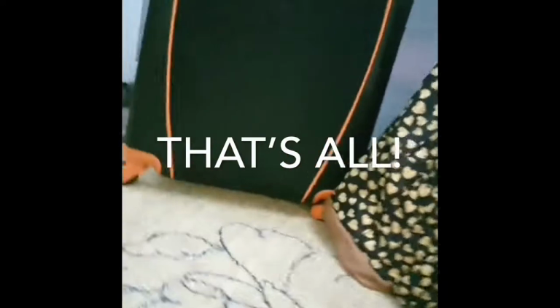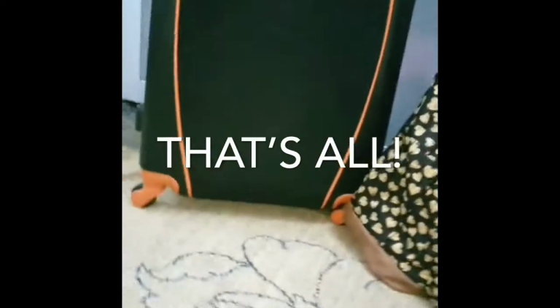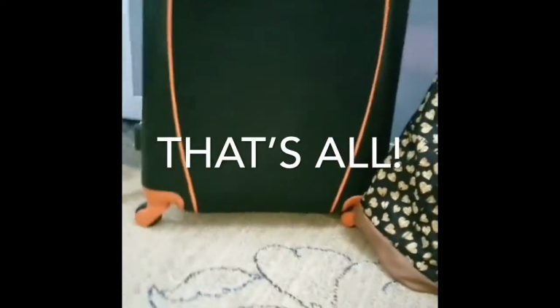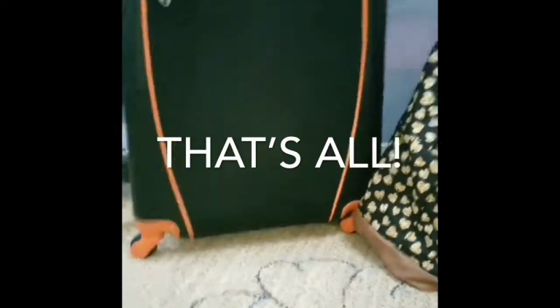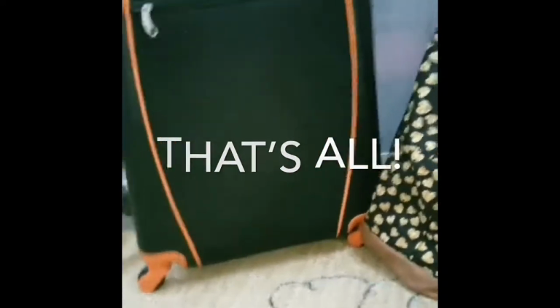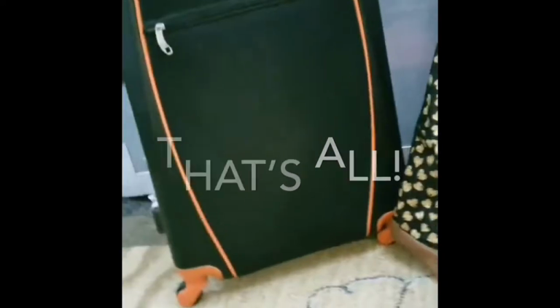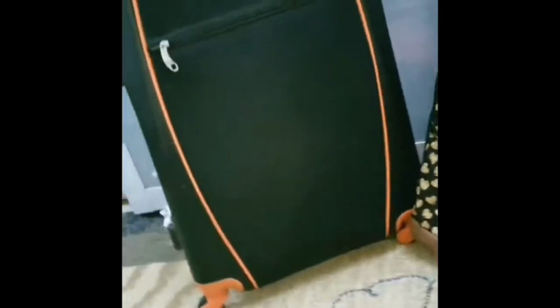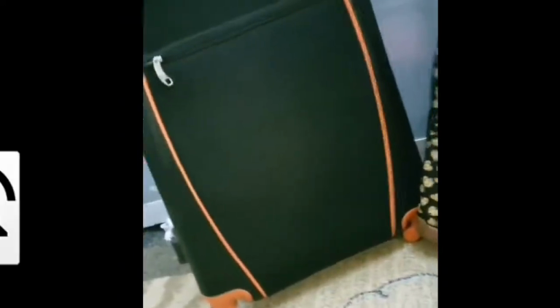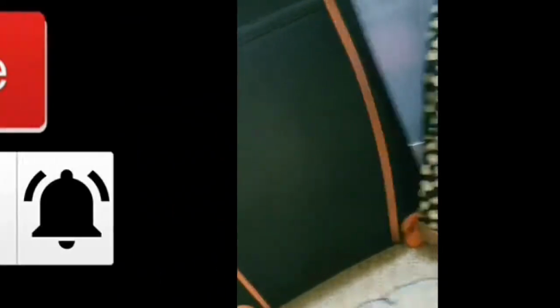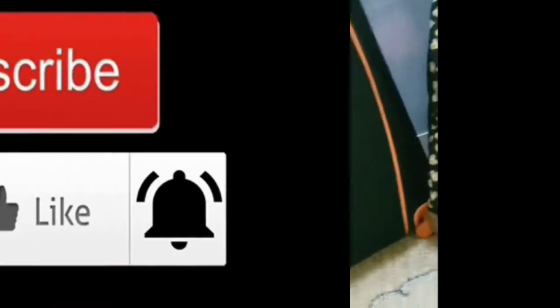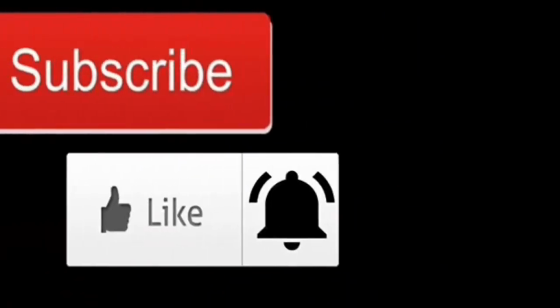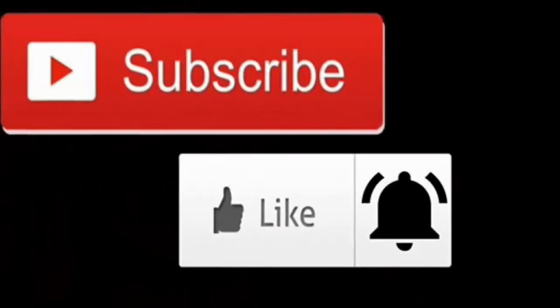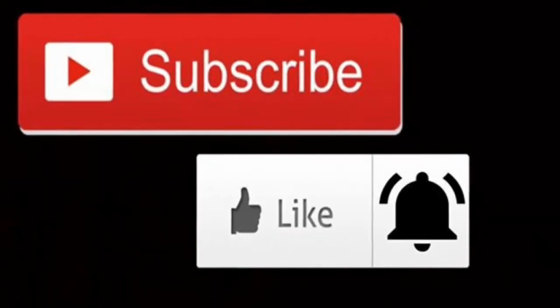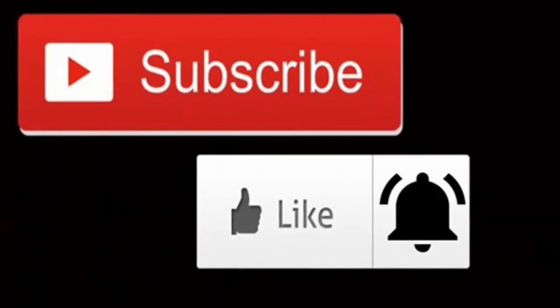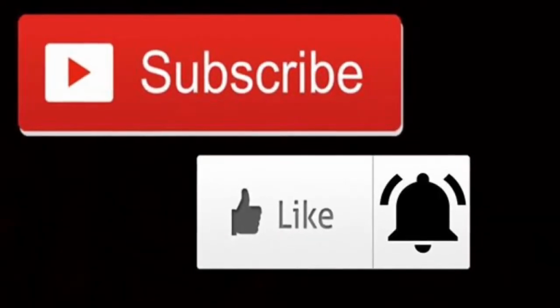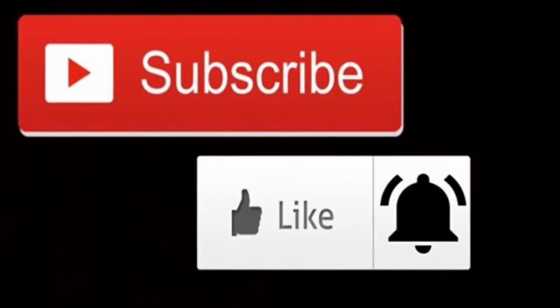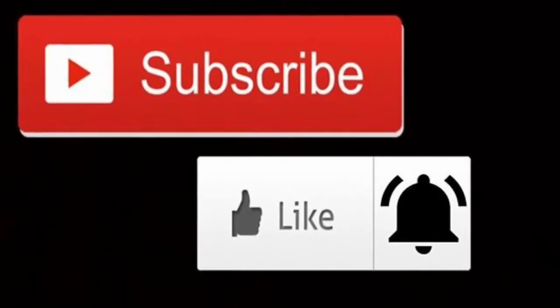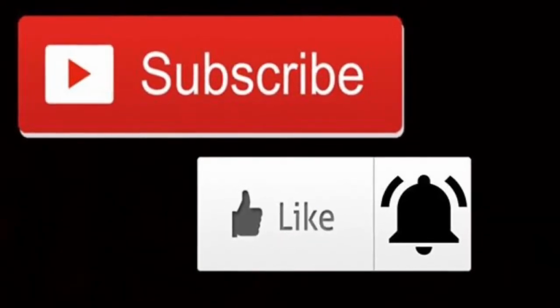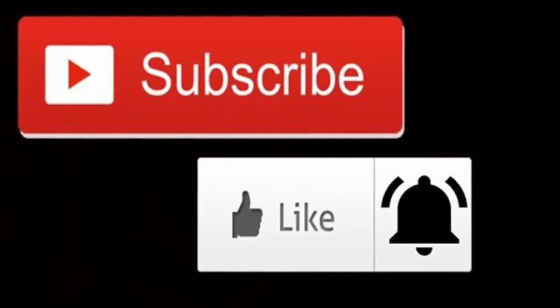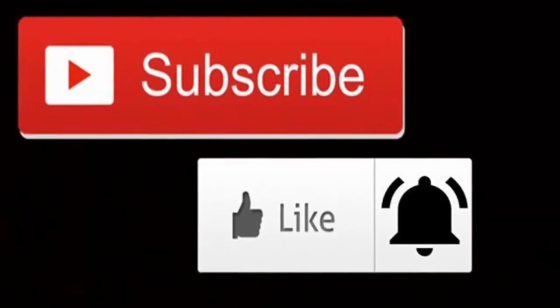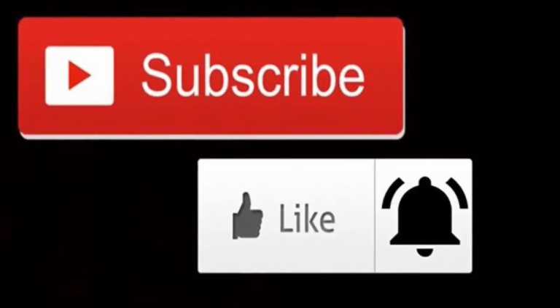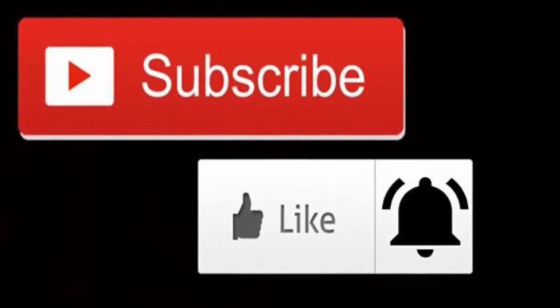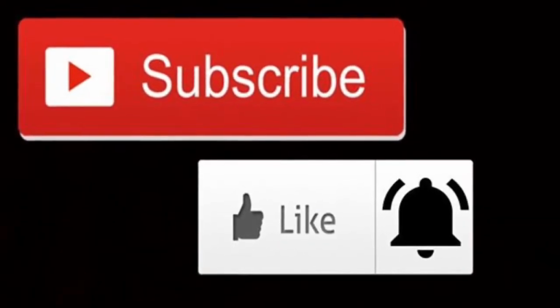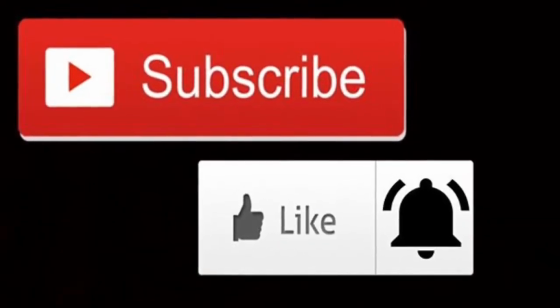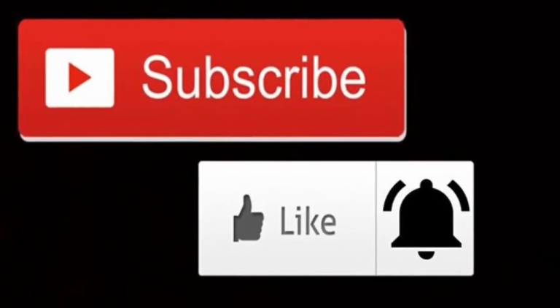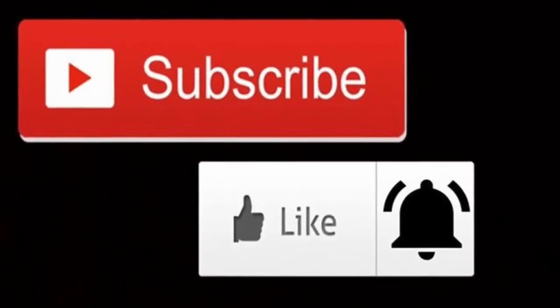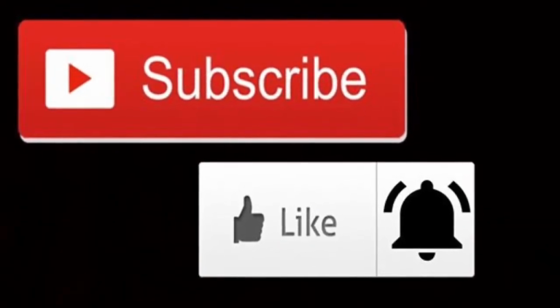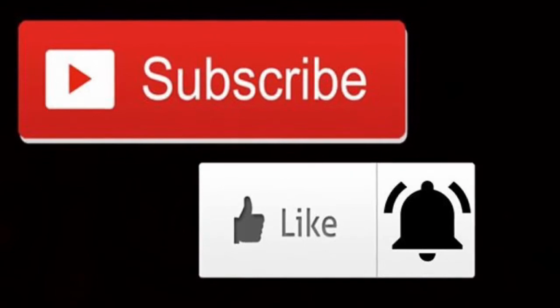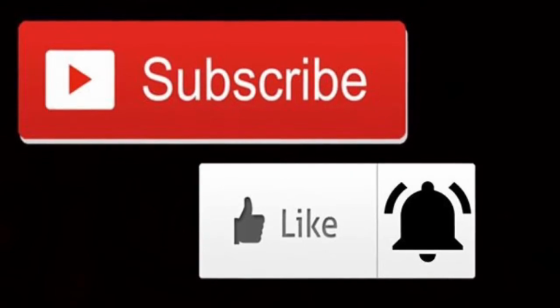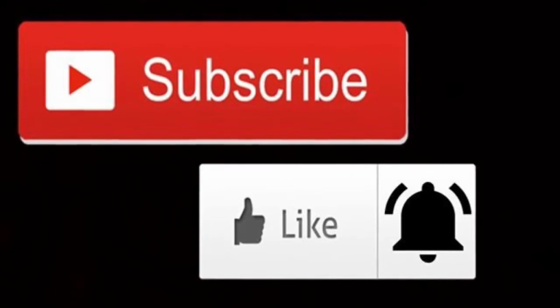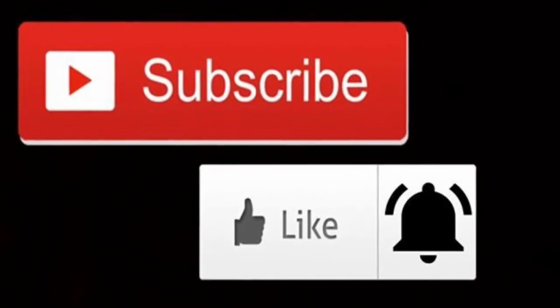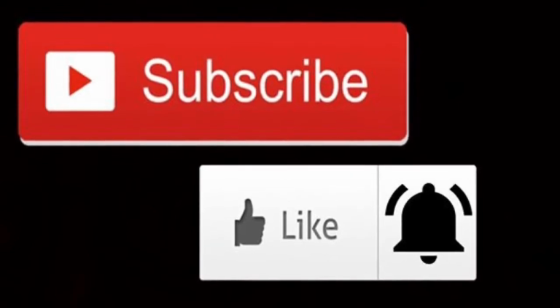That's all for the video. I hope you guys enjoyed it. Don't forget to subscribe, like, and hit the bell. Bye!